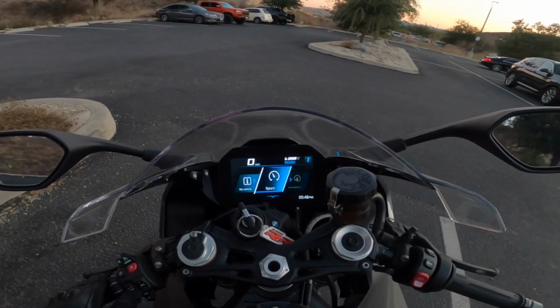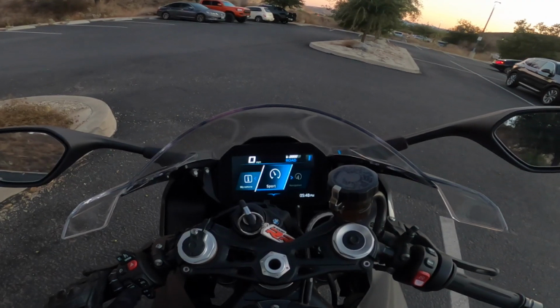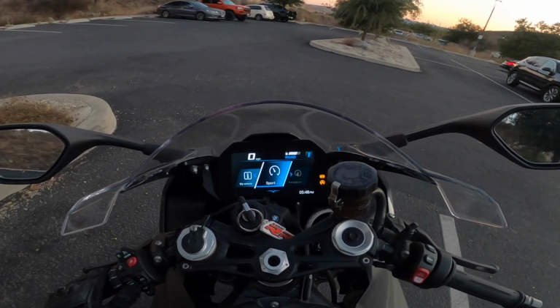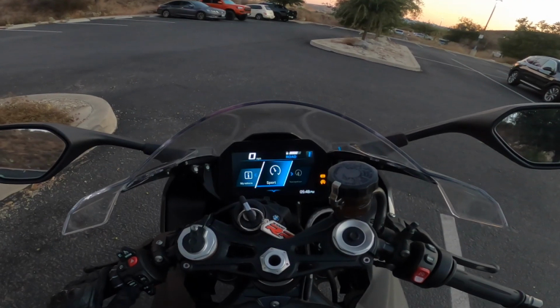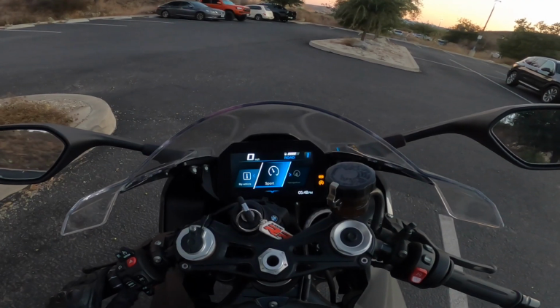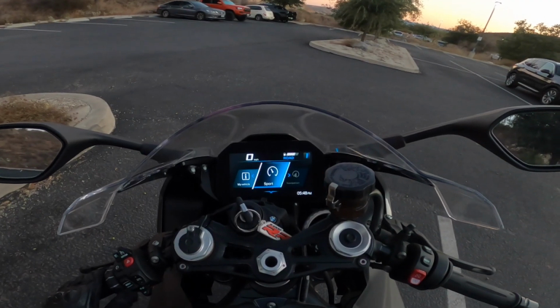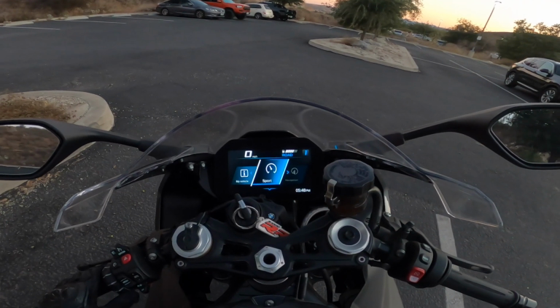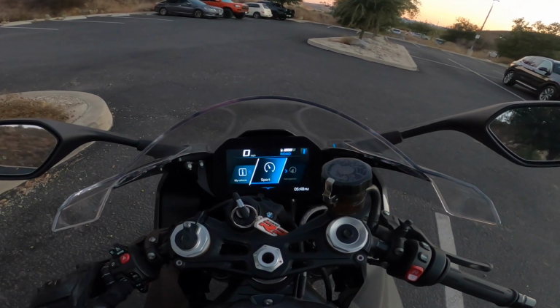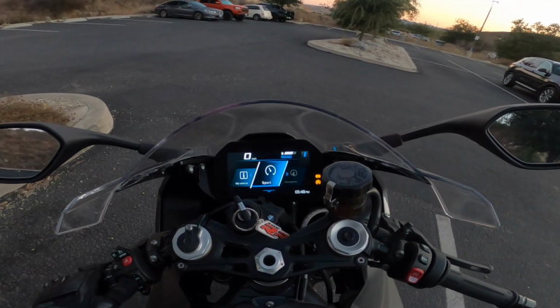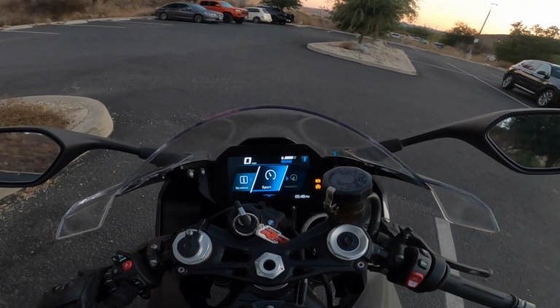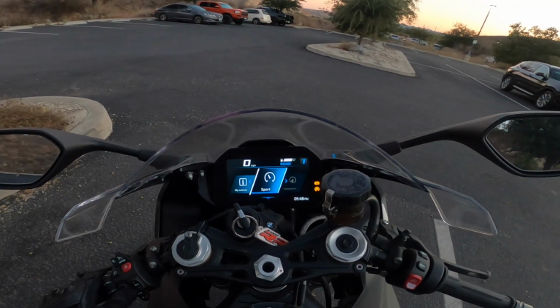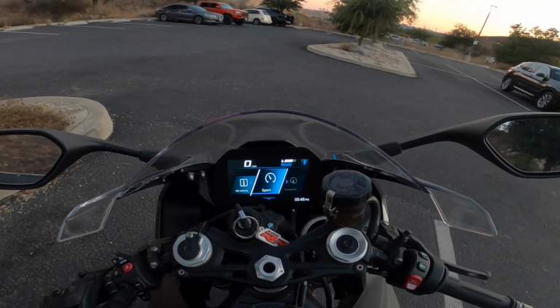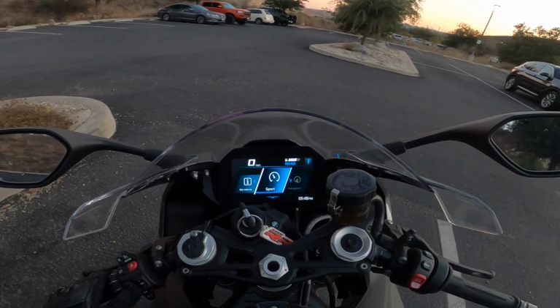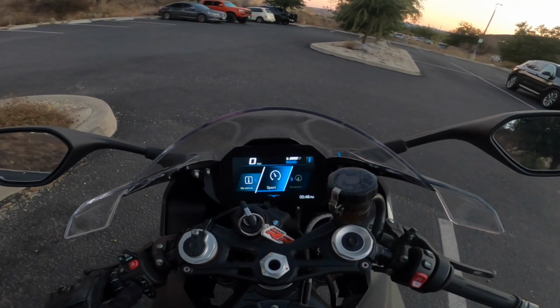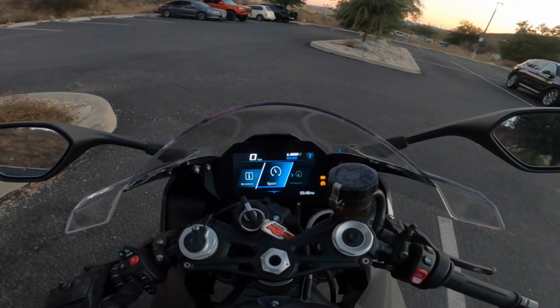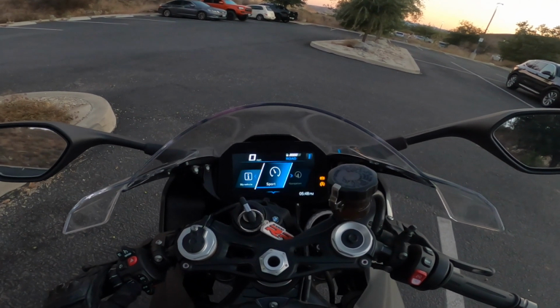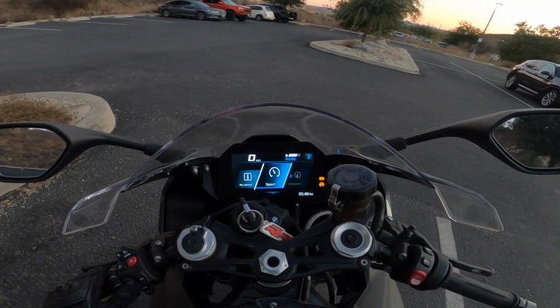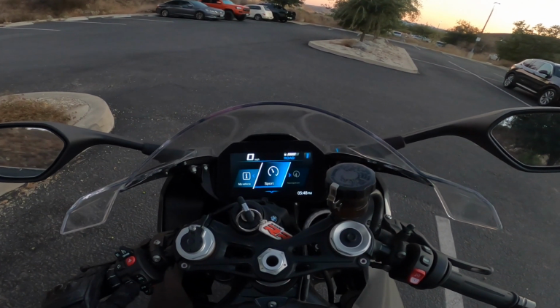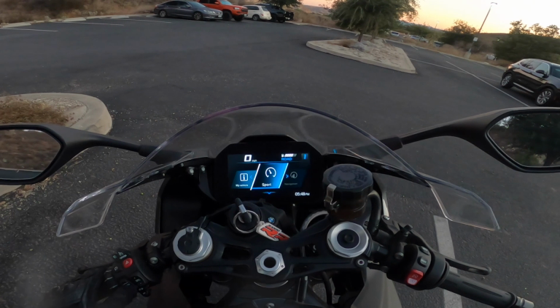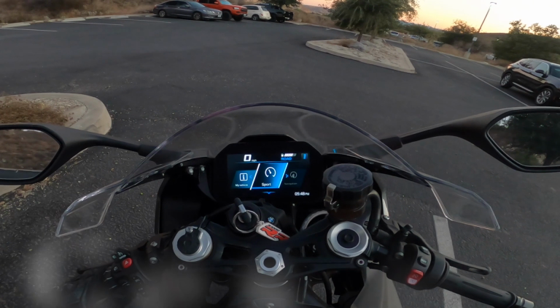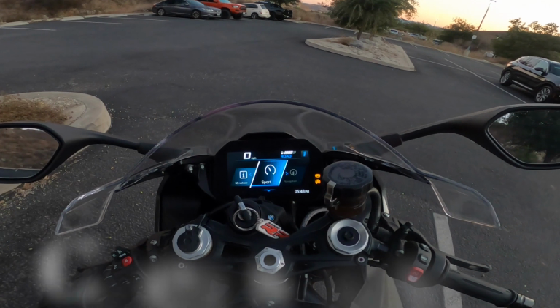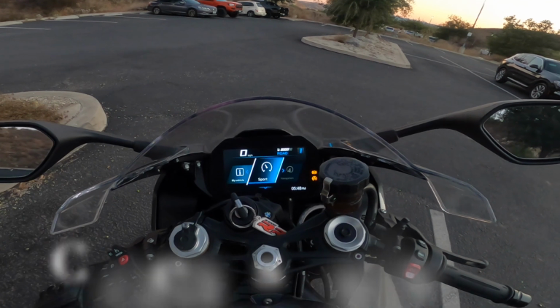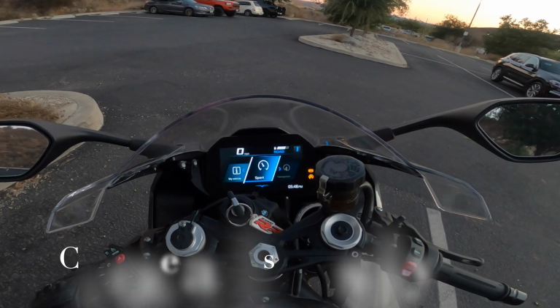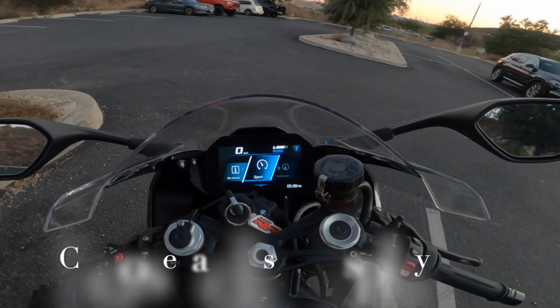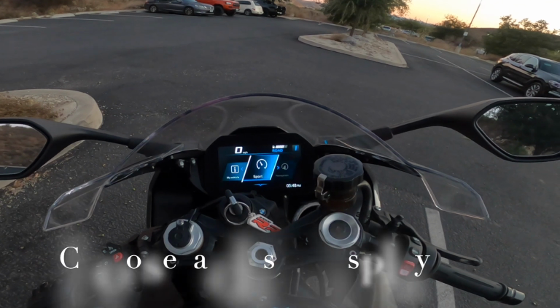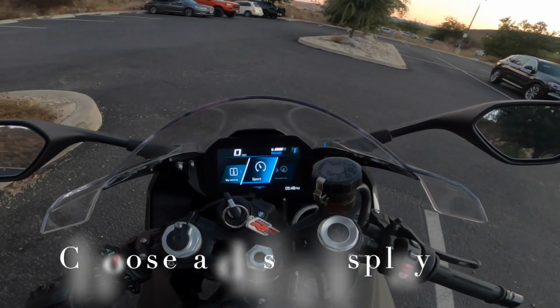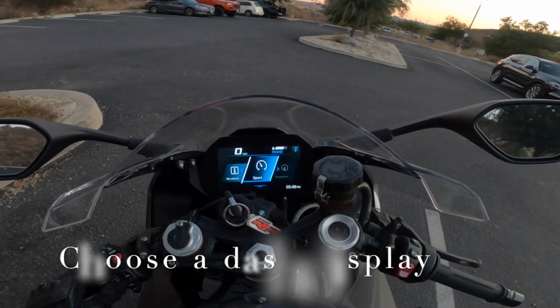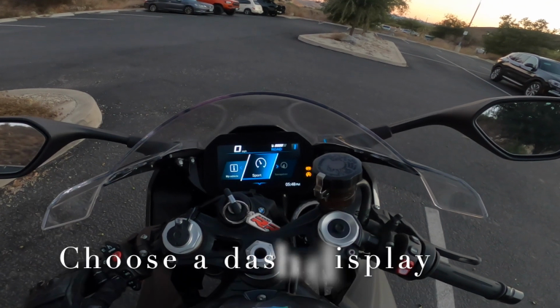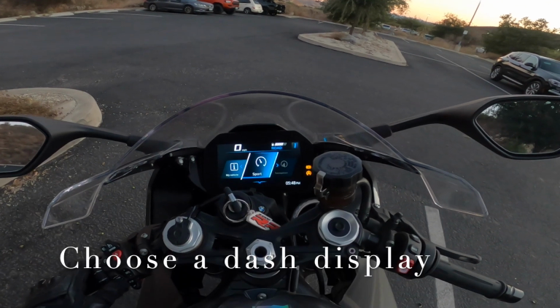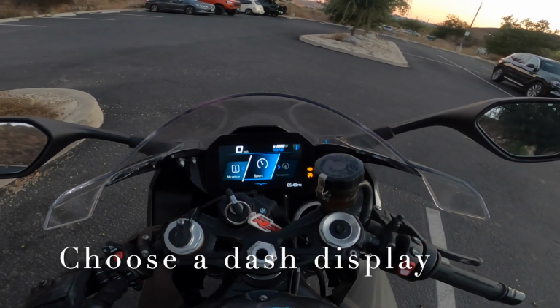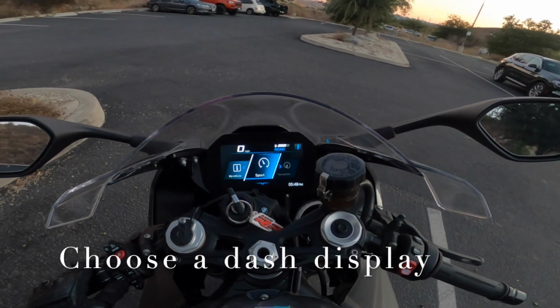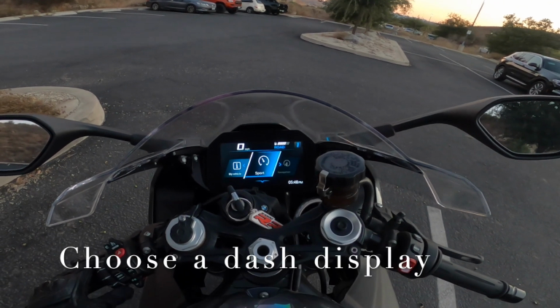Another luxury feature on this bike is that you can change how the dash looks when you're in sport mode.